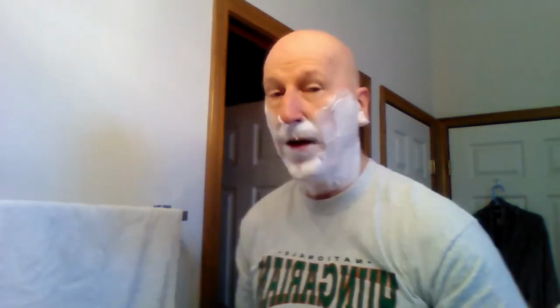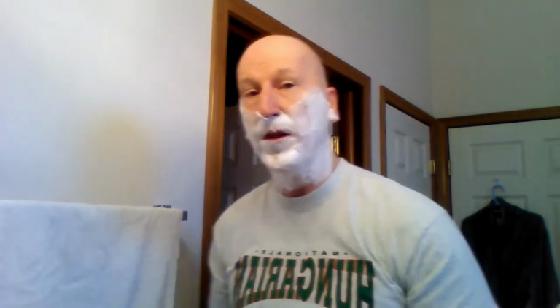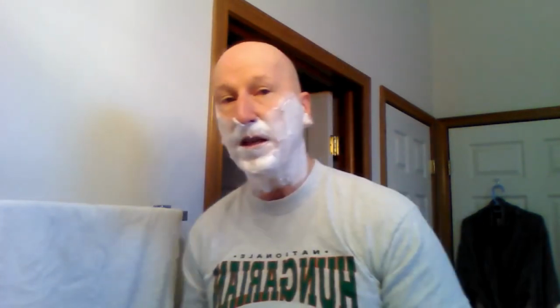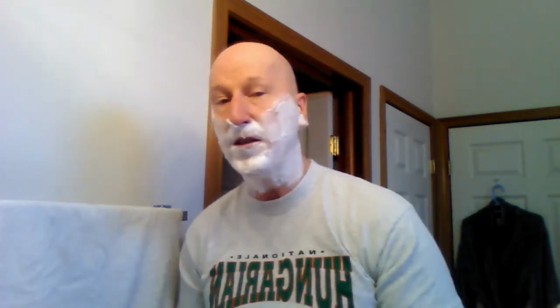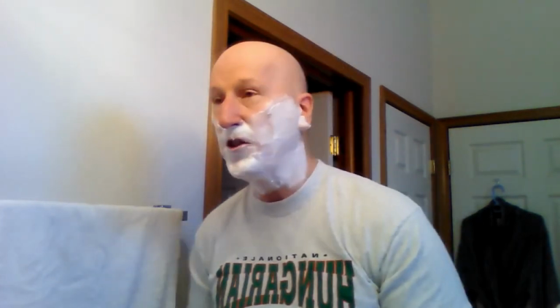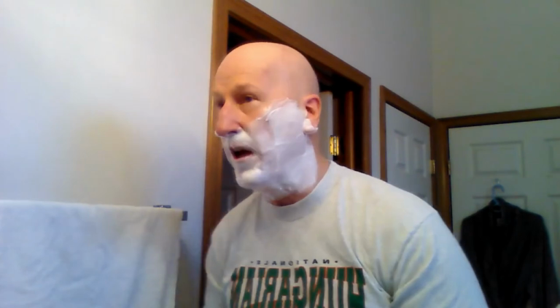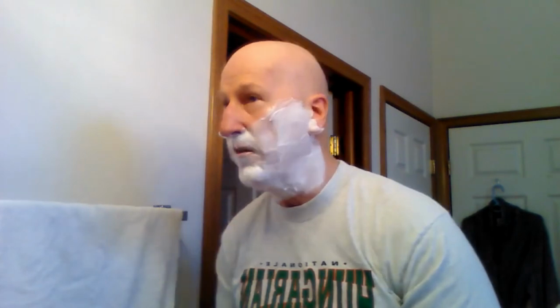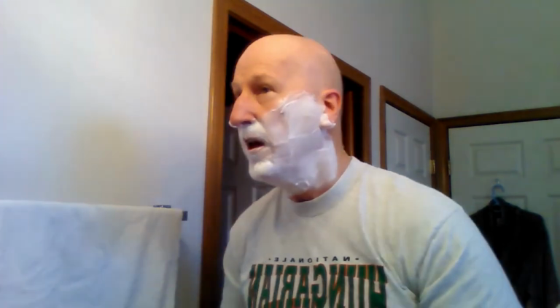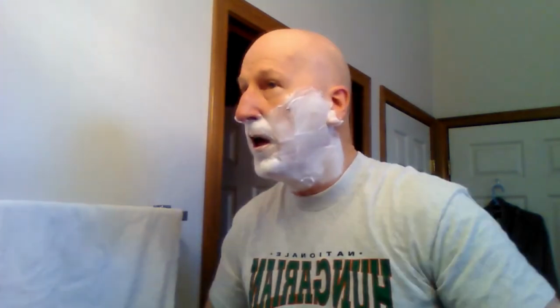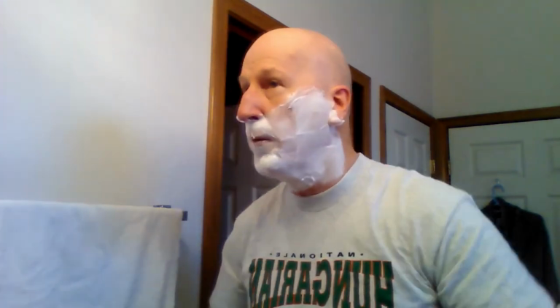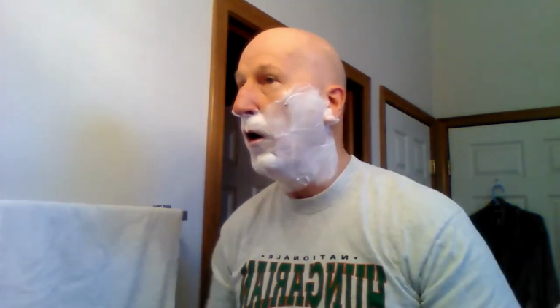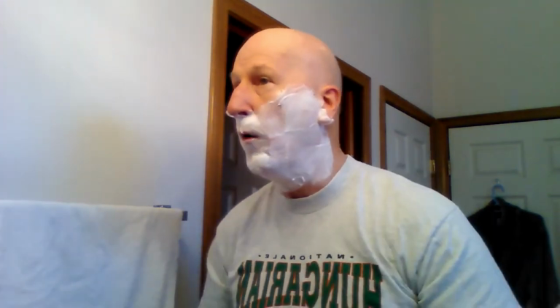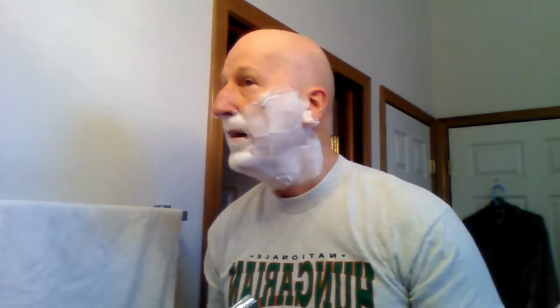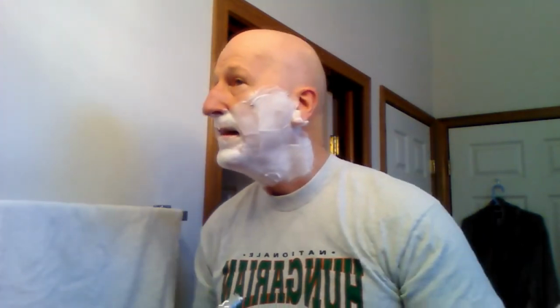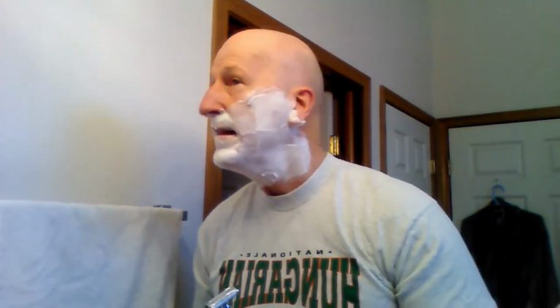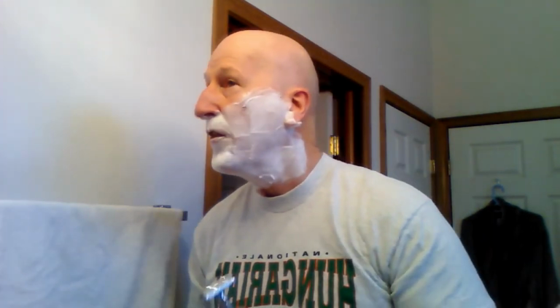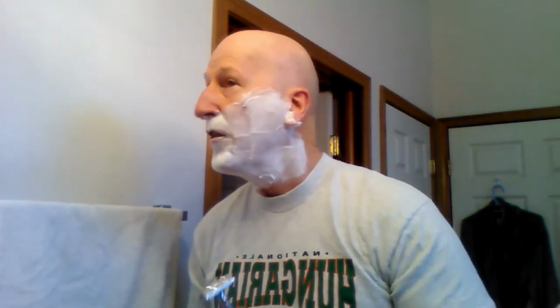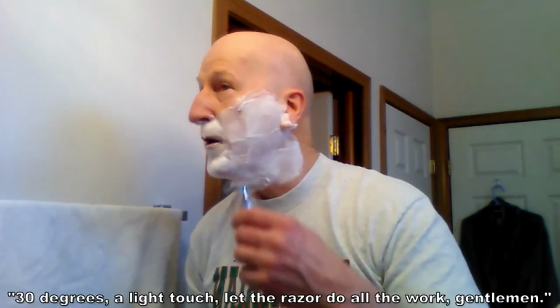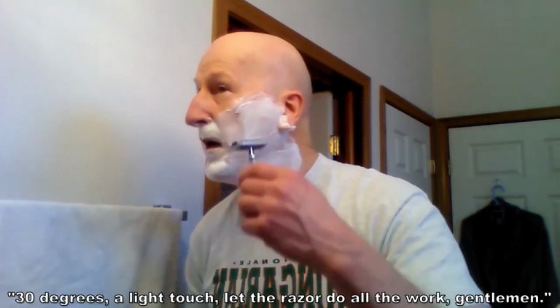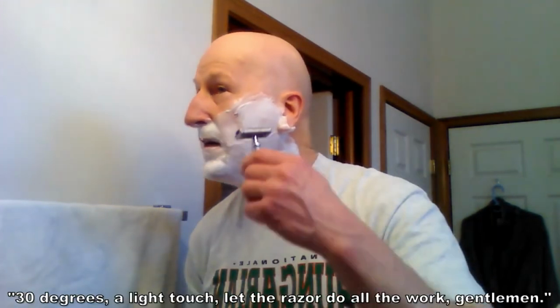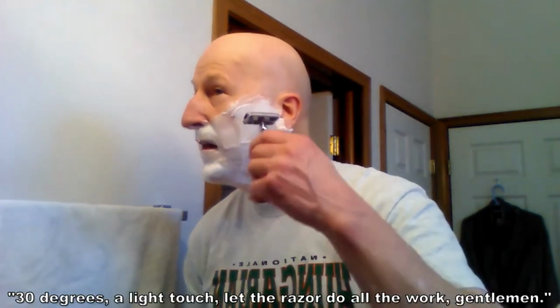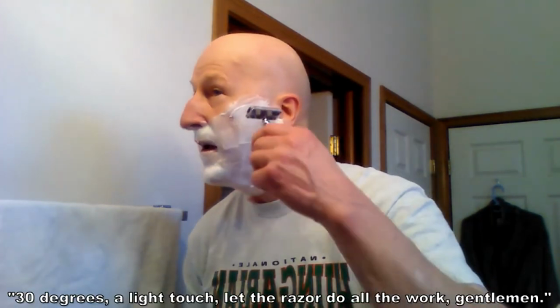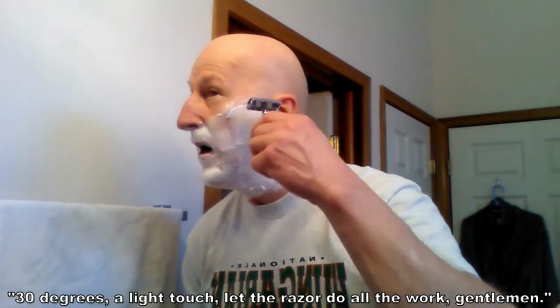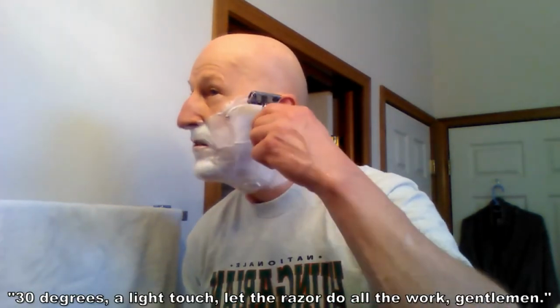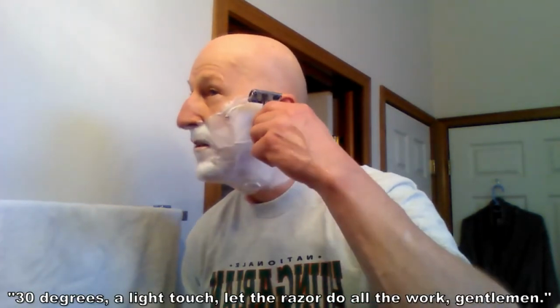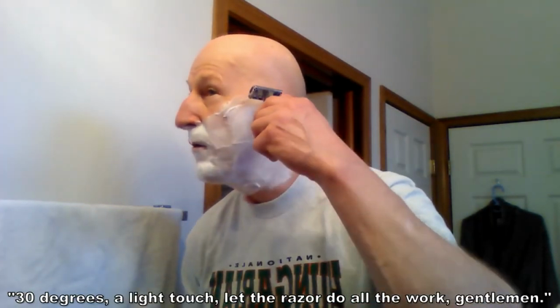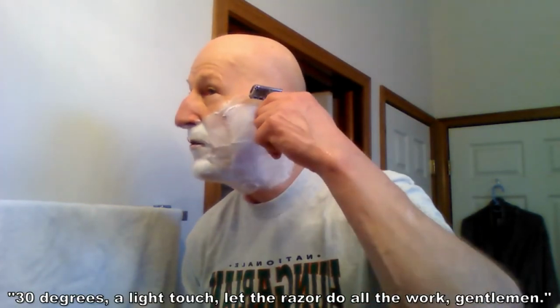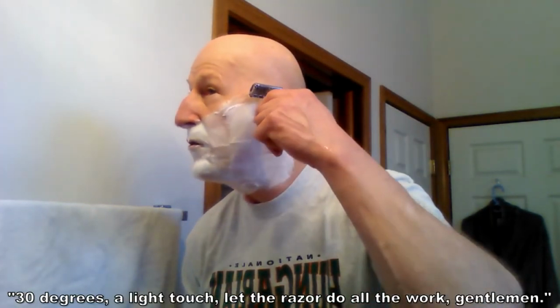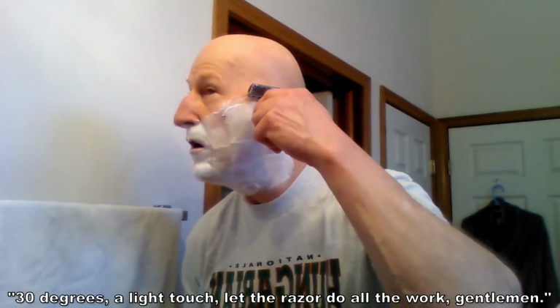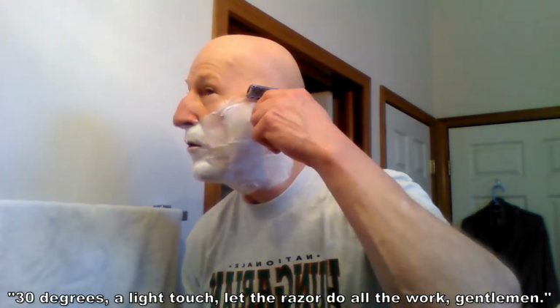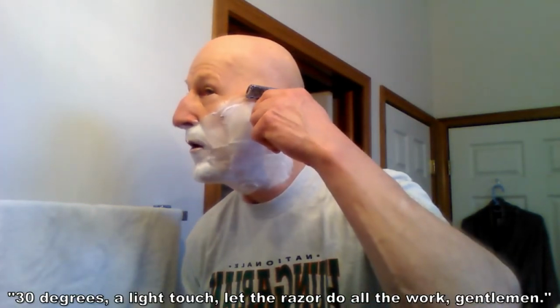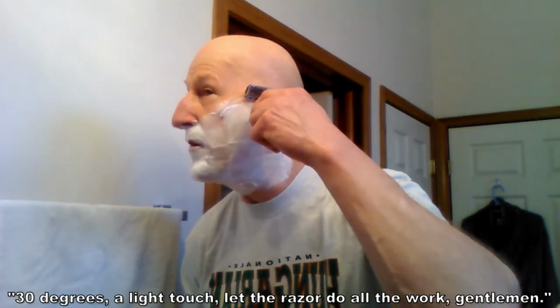Let's get to the shave. Here we go. 30 degrees, a light touch — let's let the razor do all the work, gentlemen.